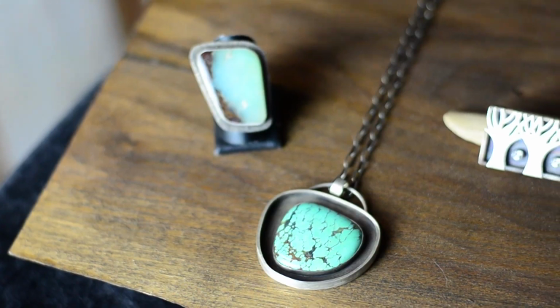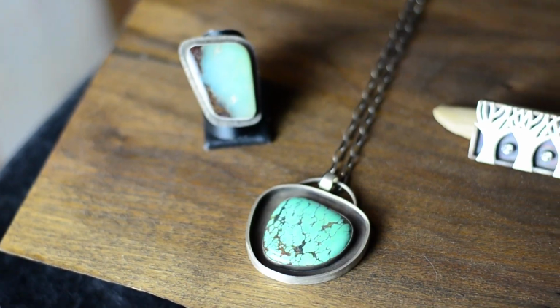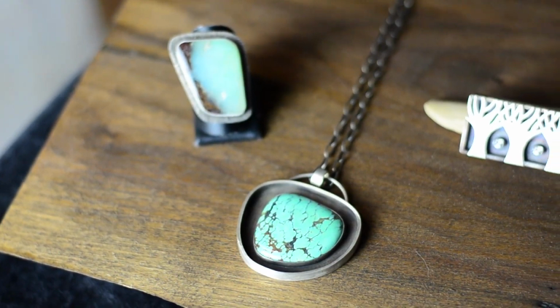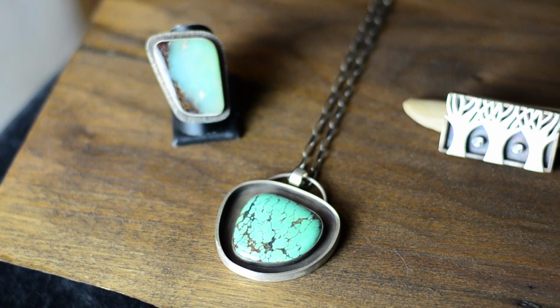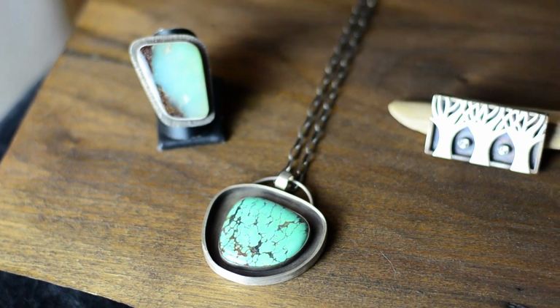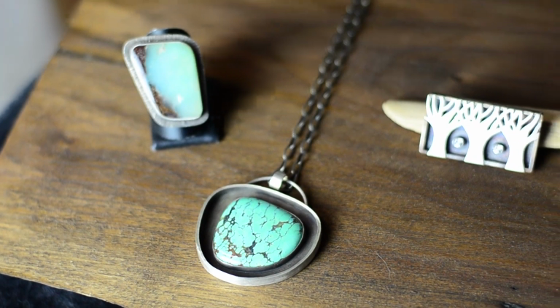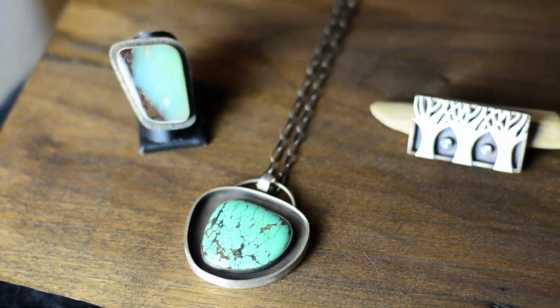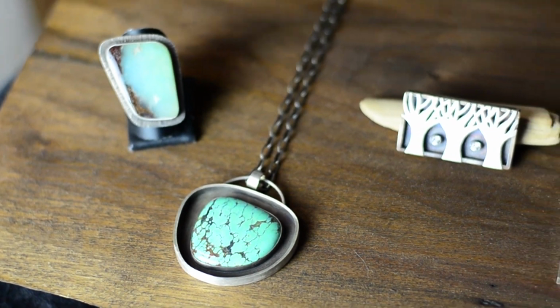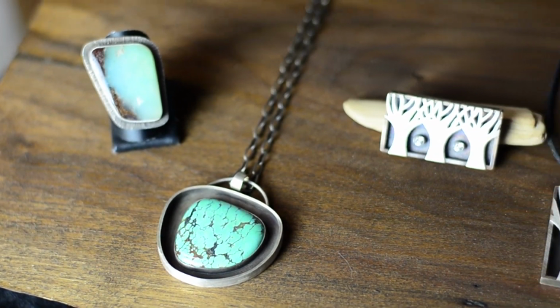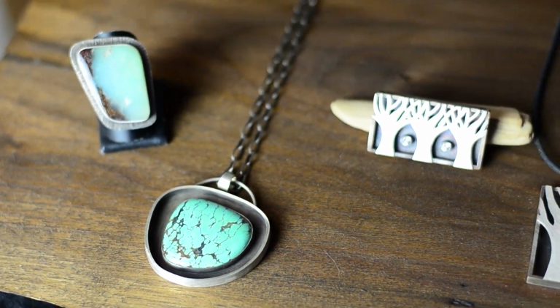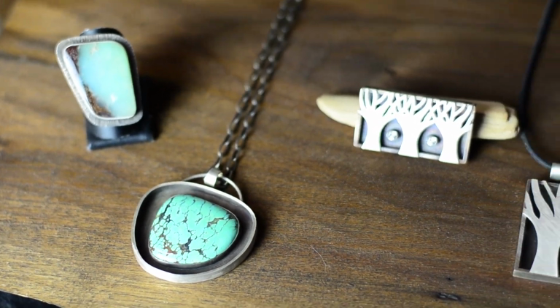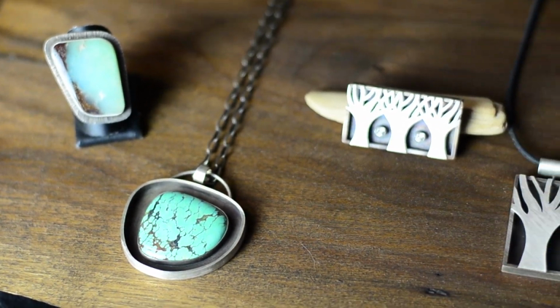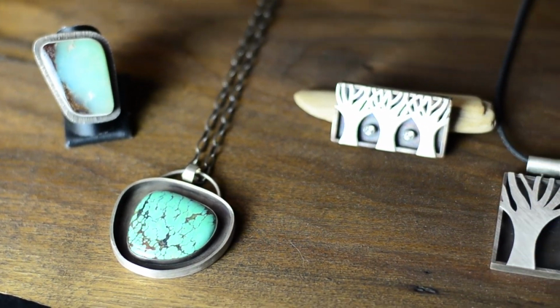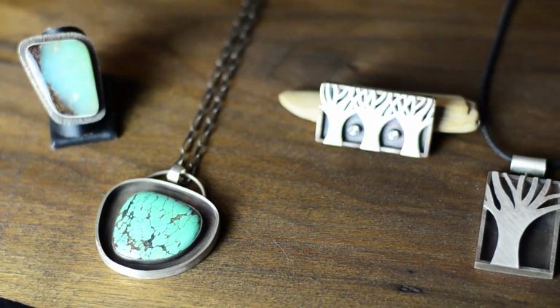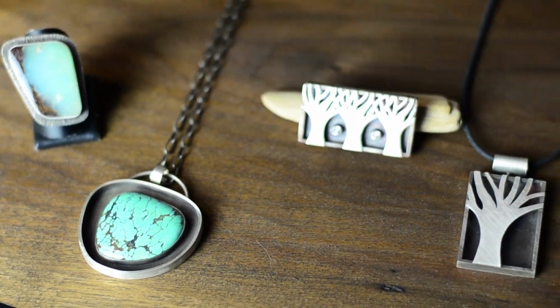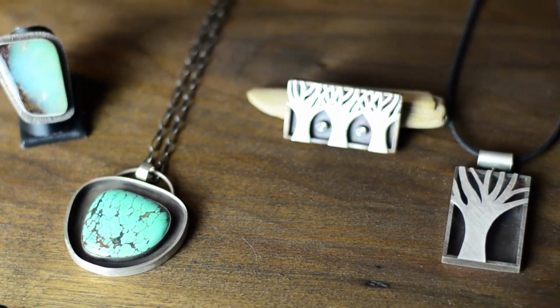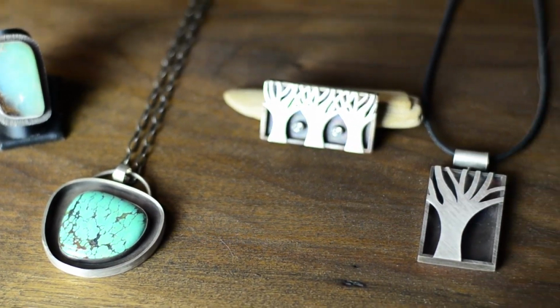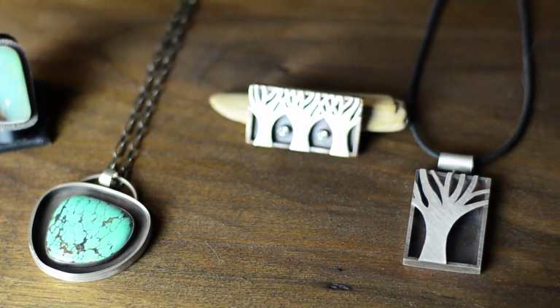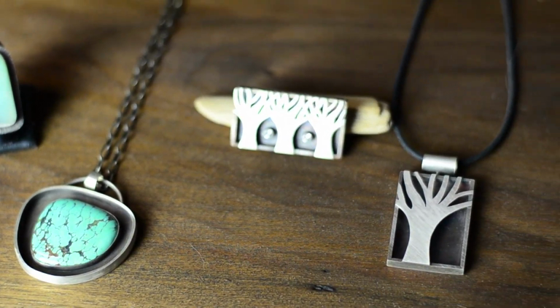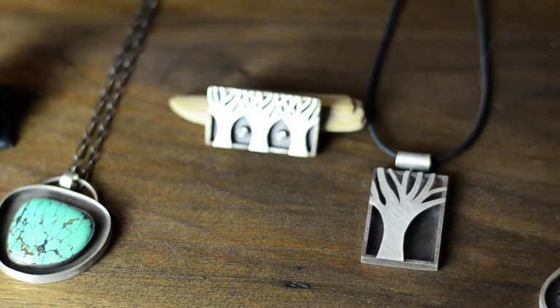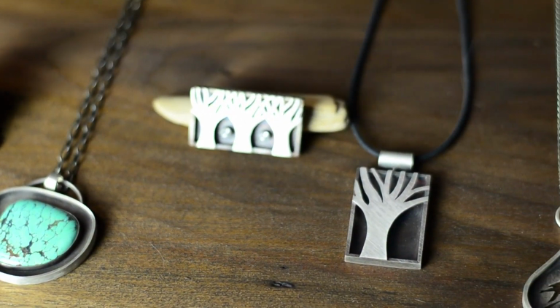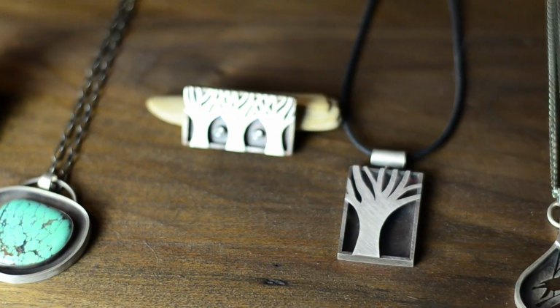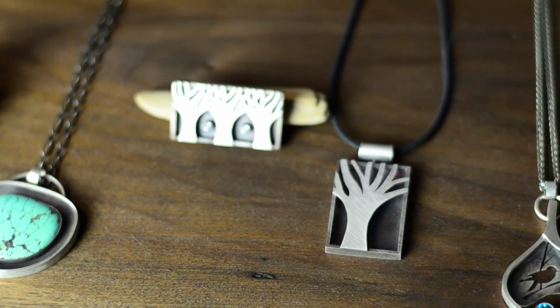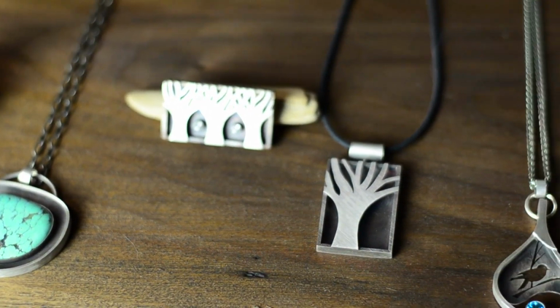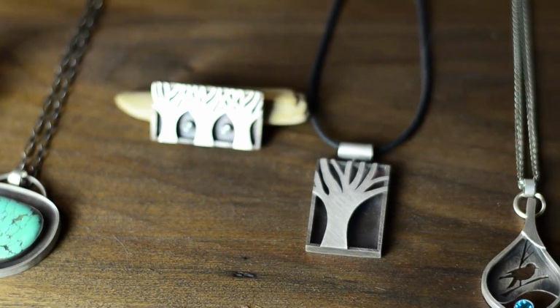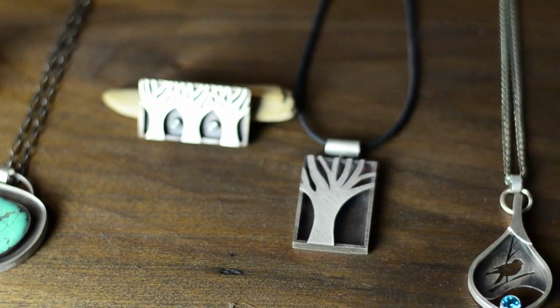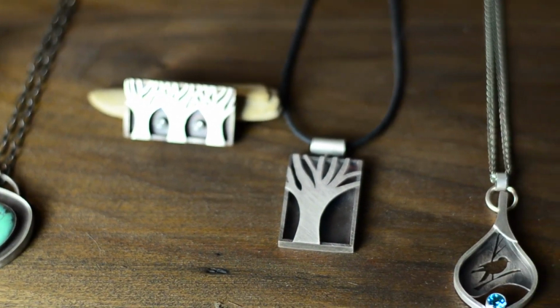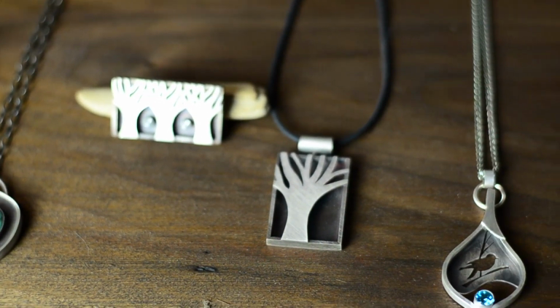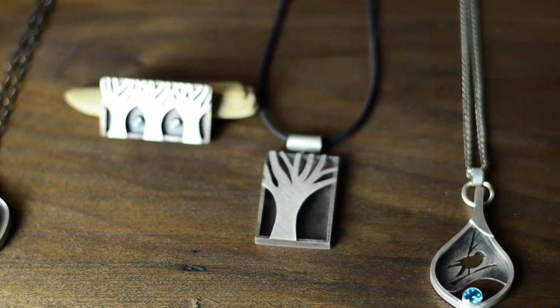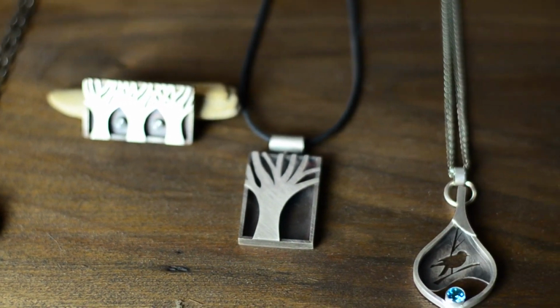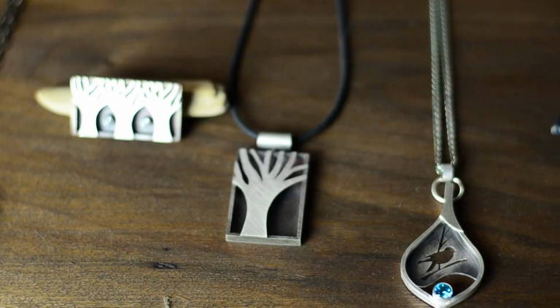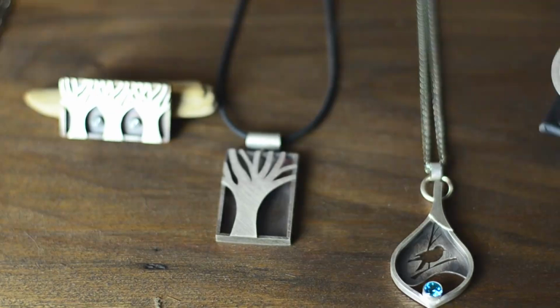We're sawing by hand. Each piece is one of a kind. It's handmade, and that's the beauty of handcrafted.